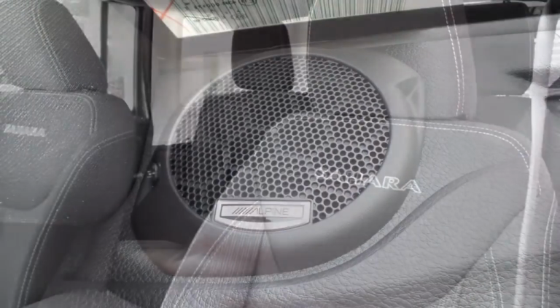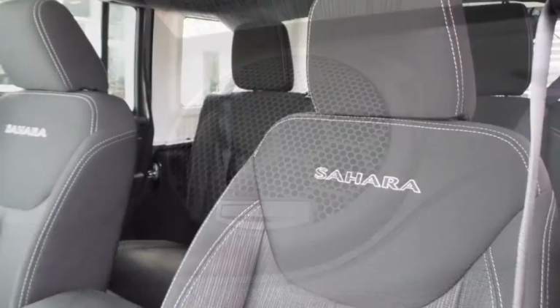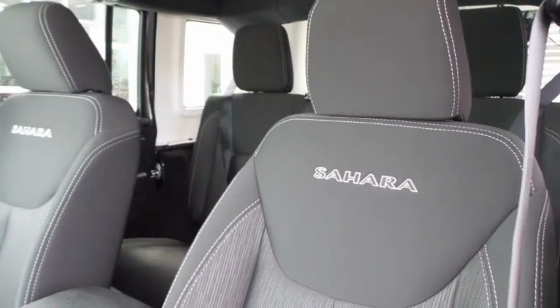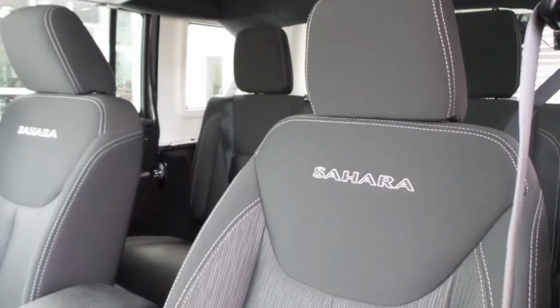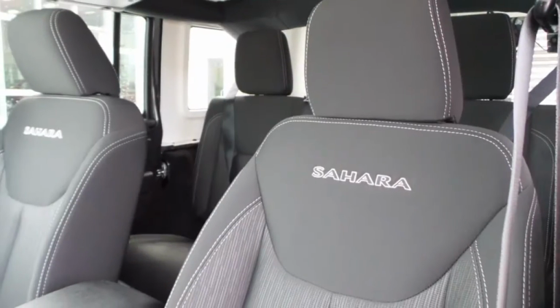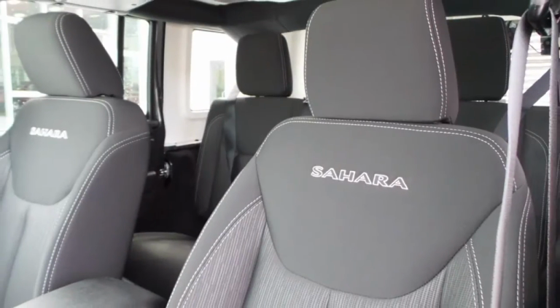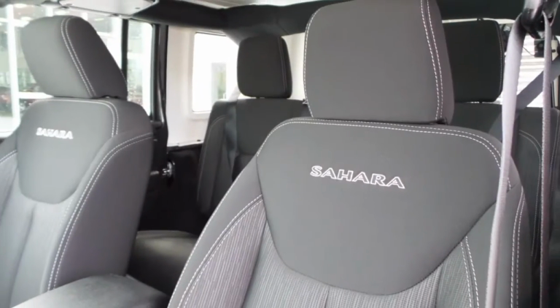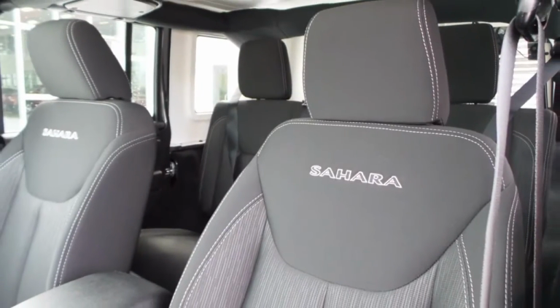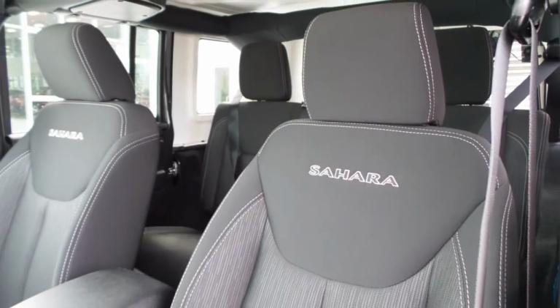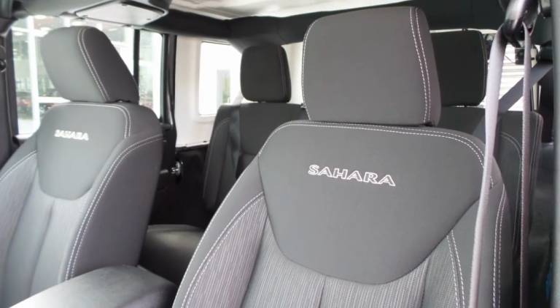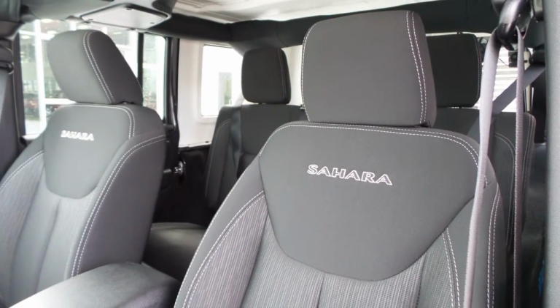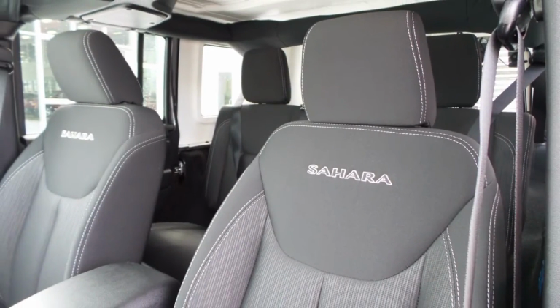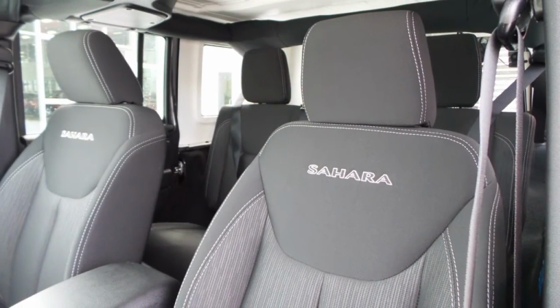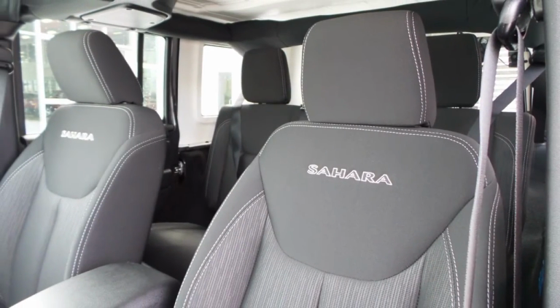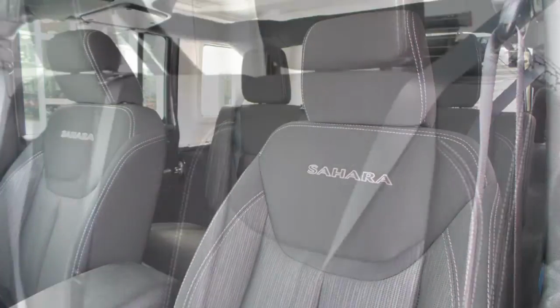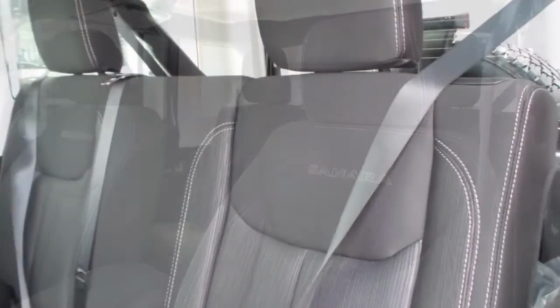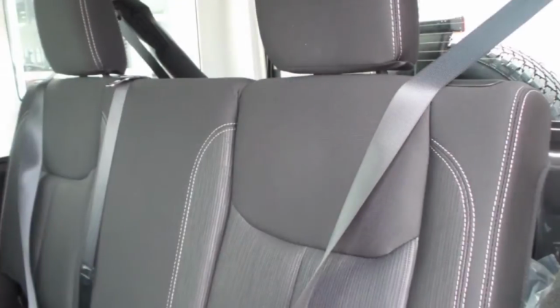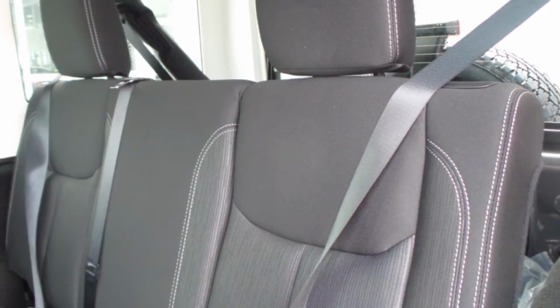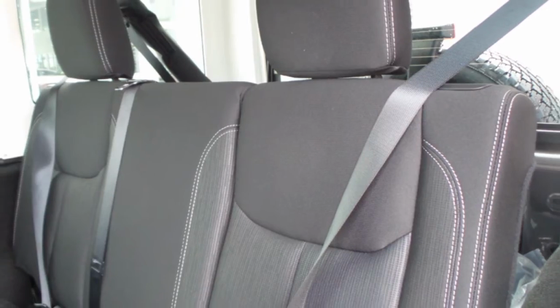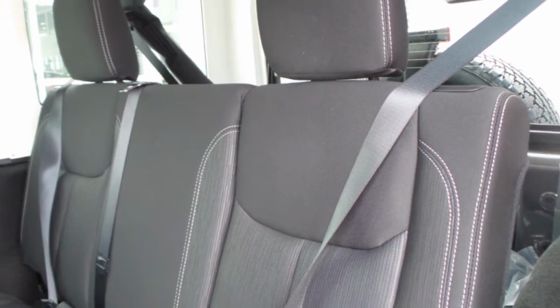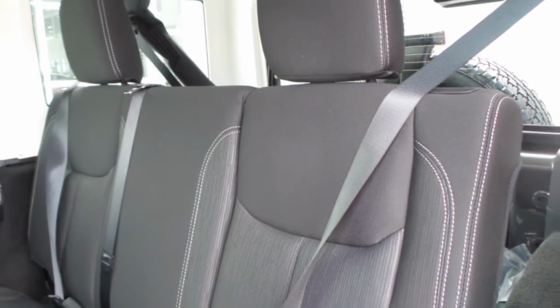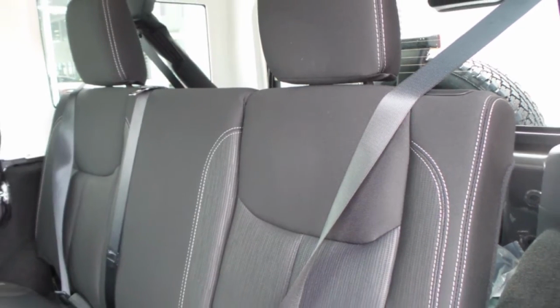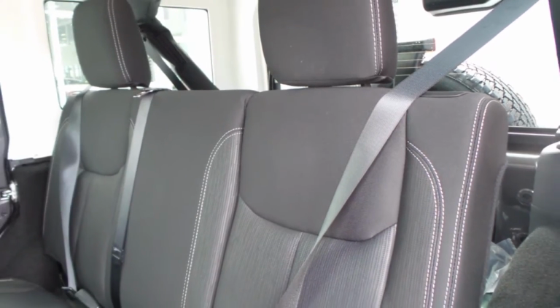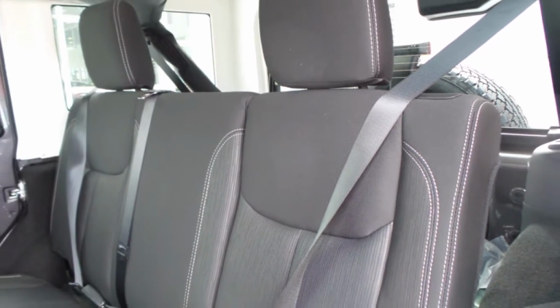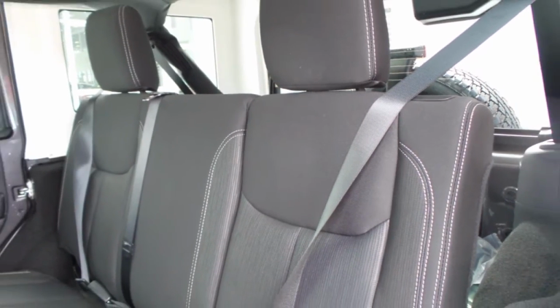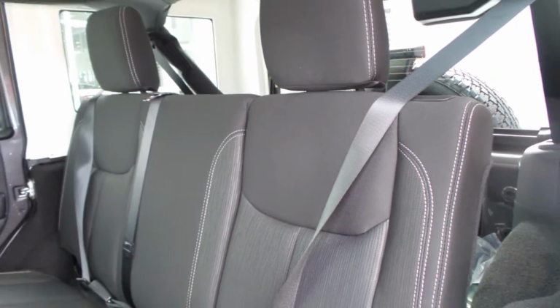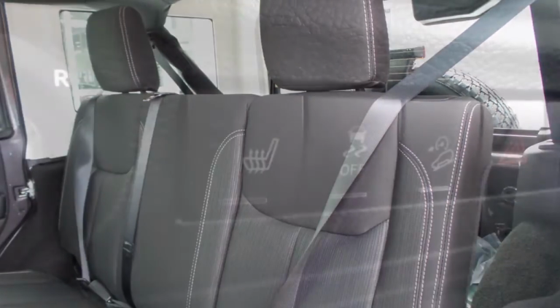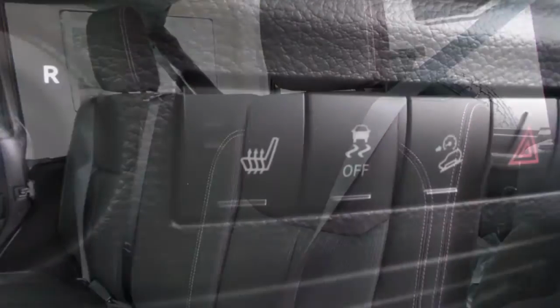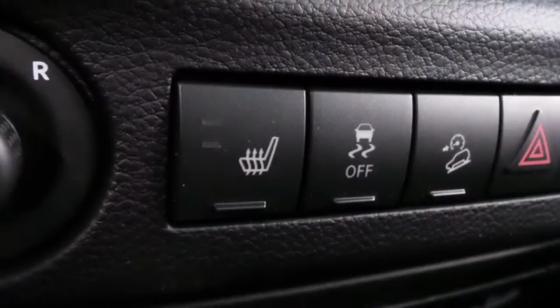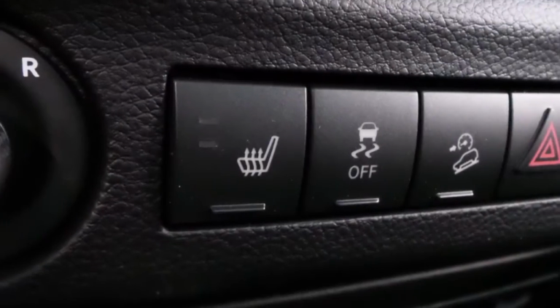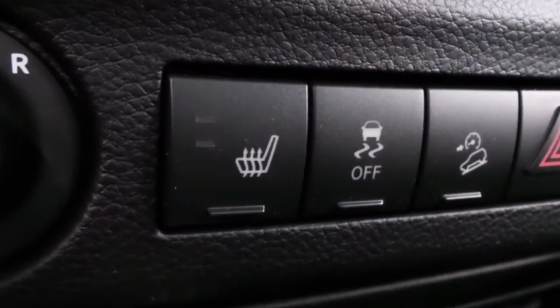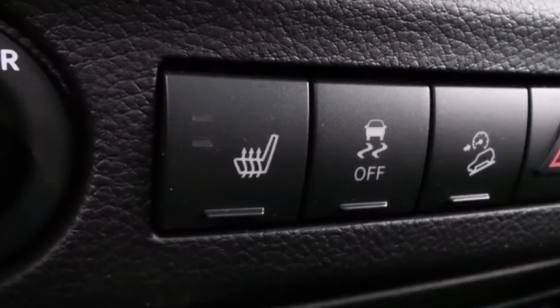Also Tiffany, the interior features all-cloth seating with premium stitching and rear folding seats, as well the front seats are heated.